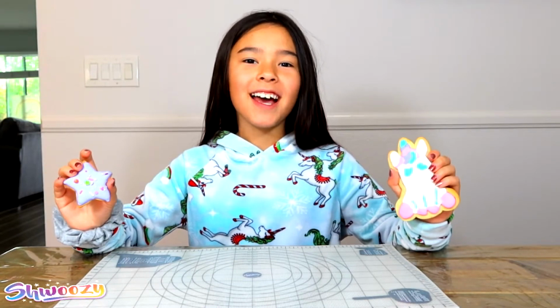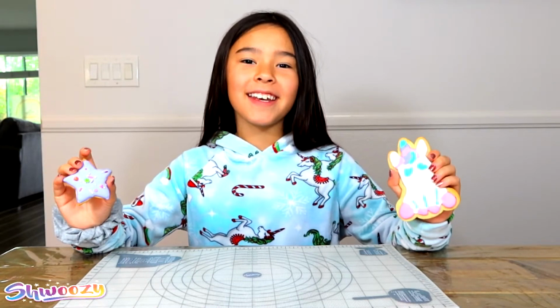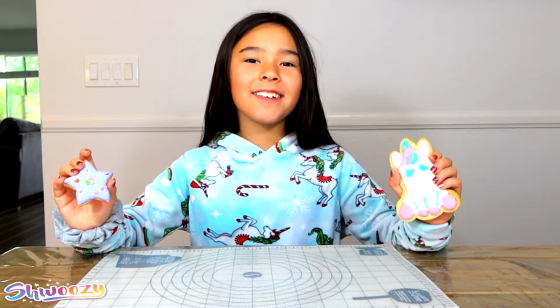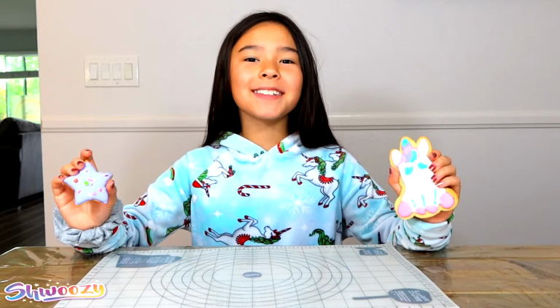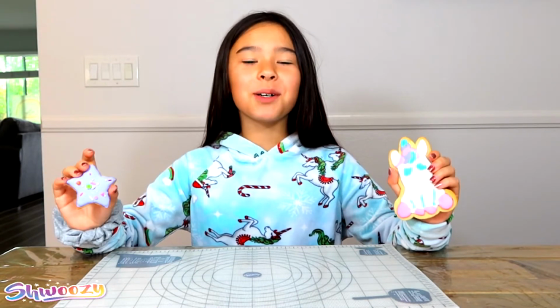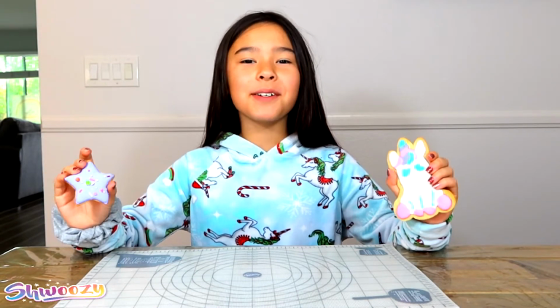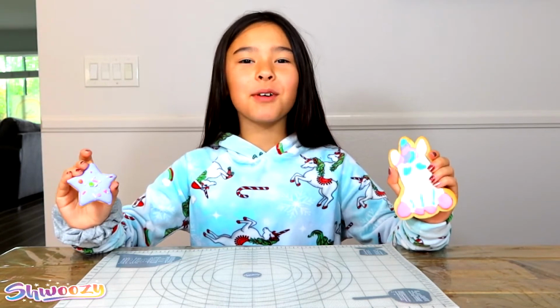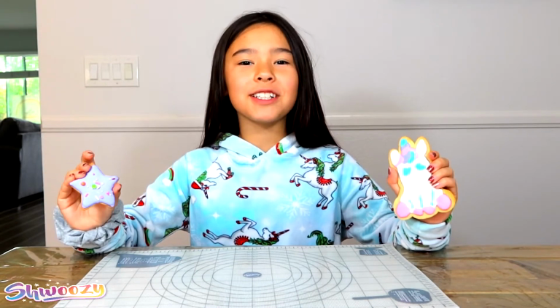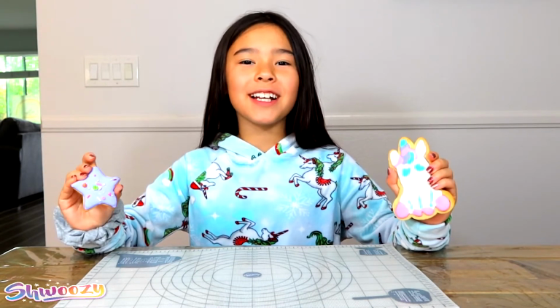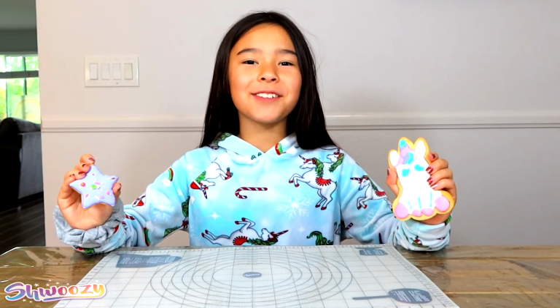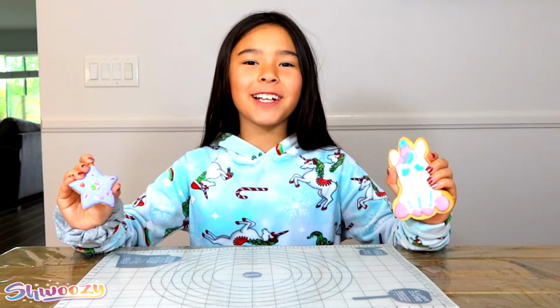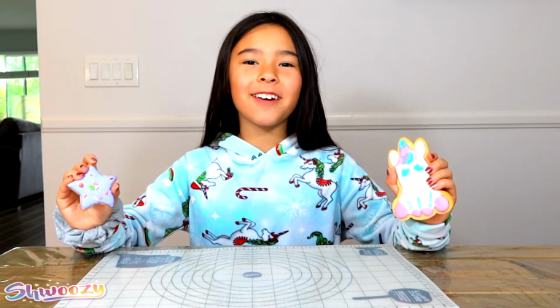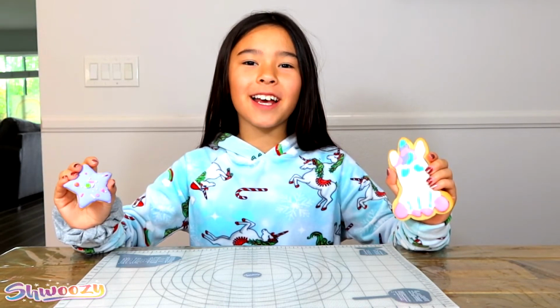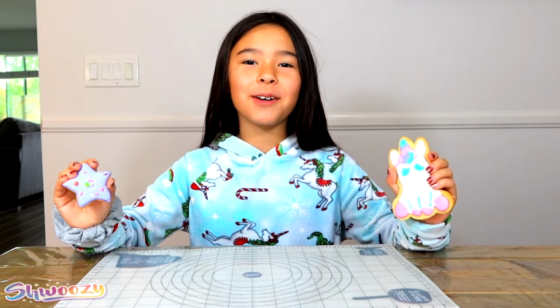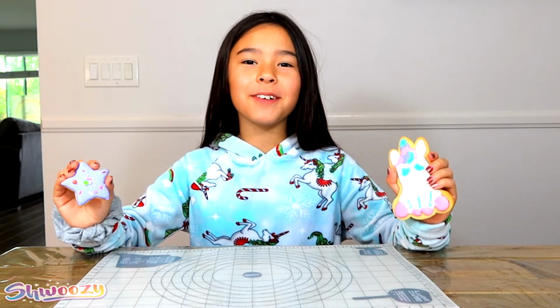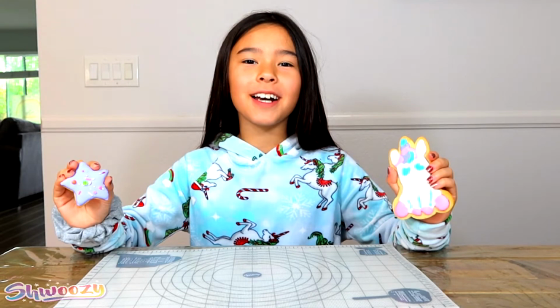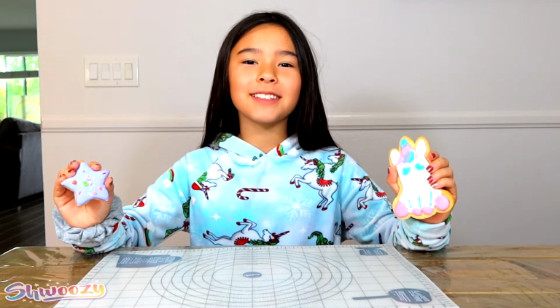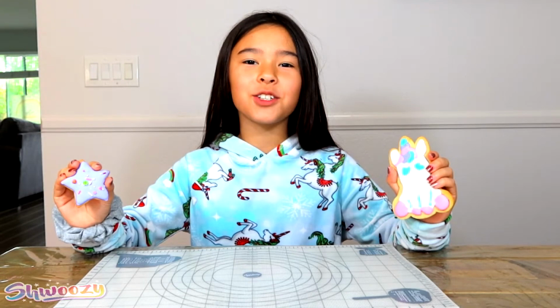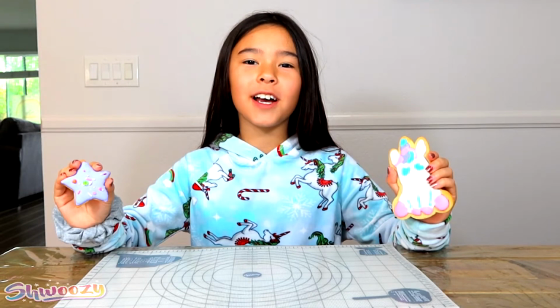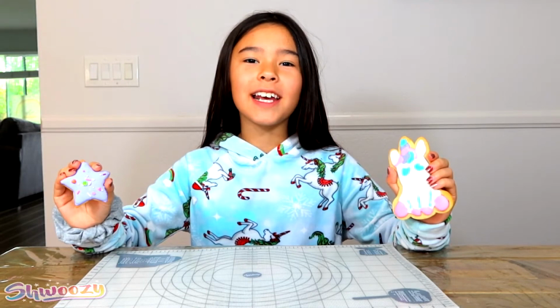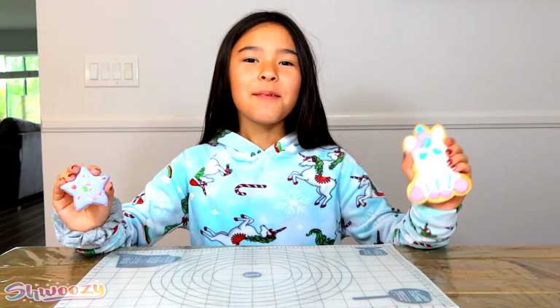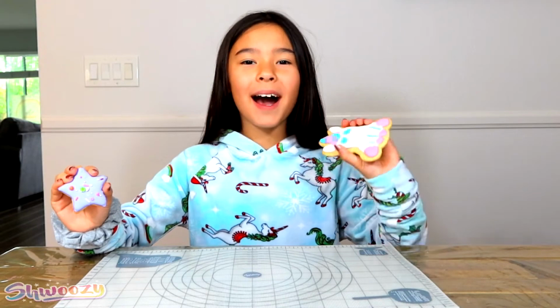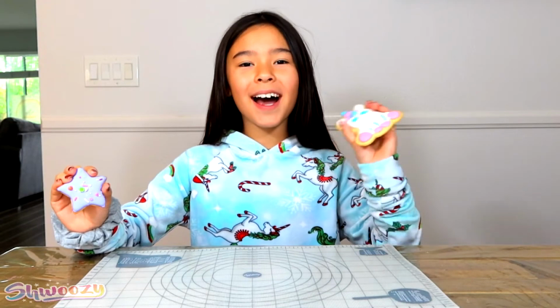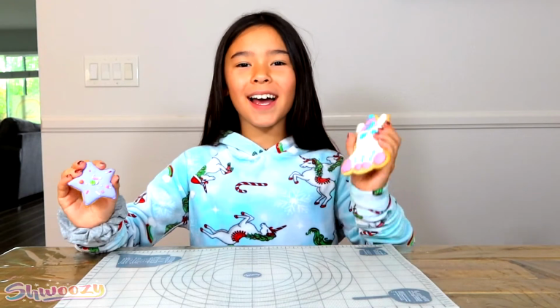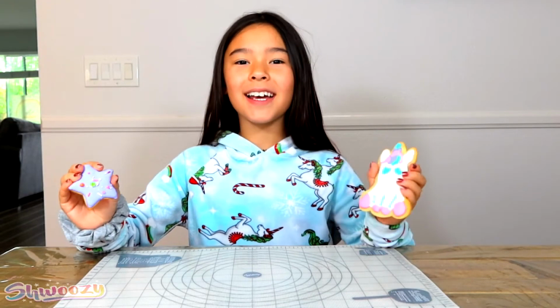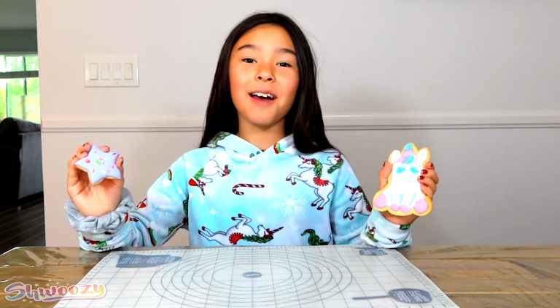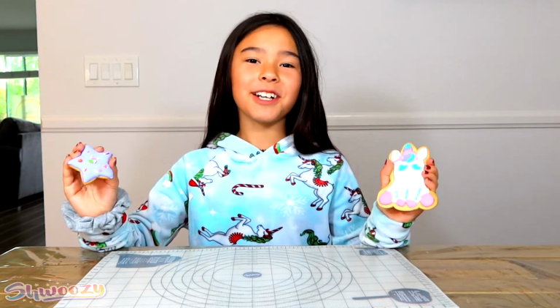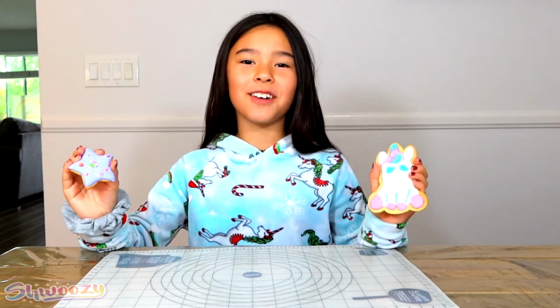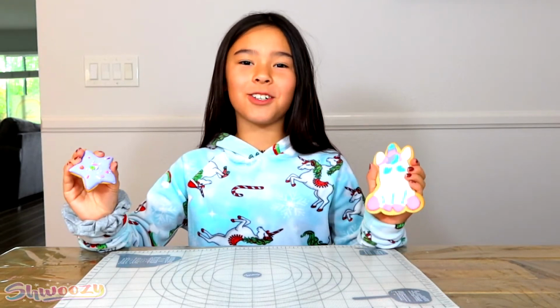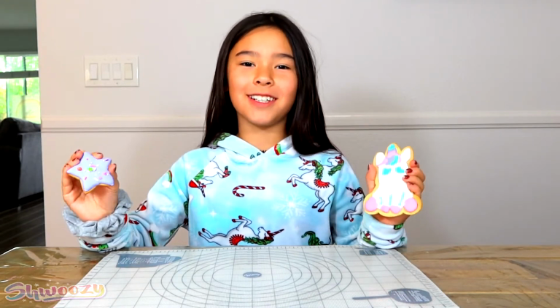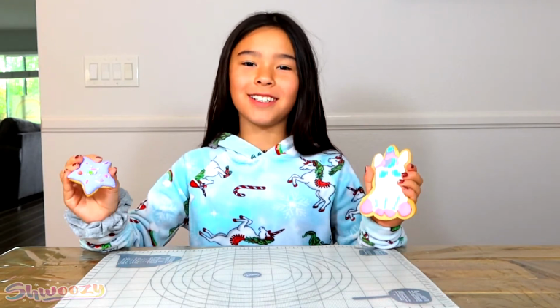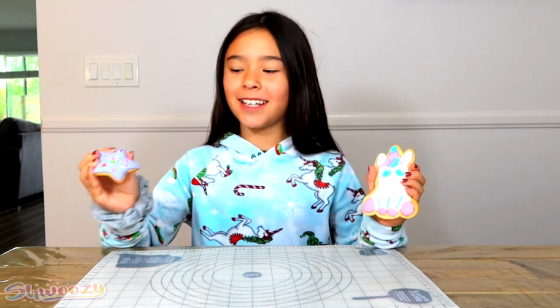Thank you guys so much for watching today's video and I hope you guys enjoyed. Bye! I'm going to go enjoy these cookies.